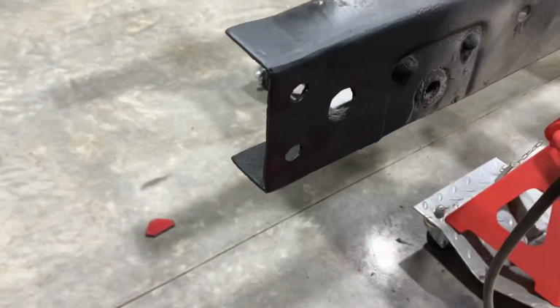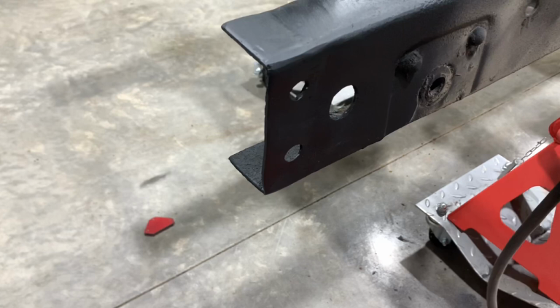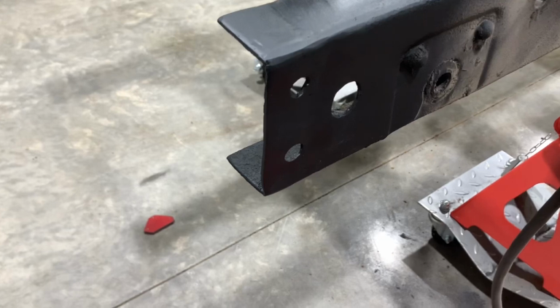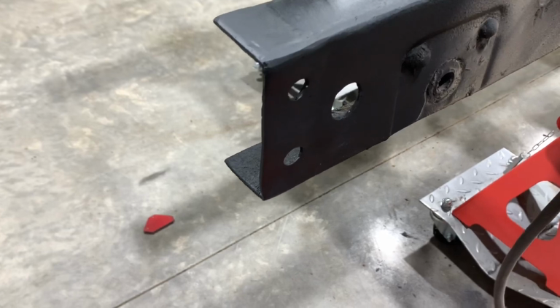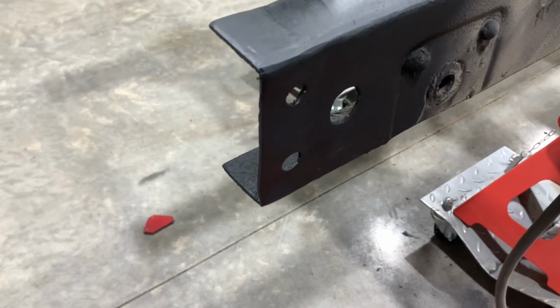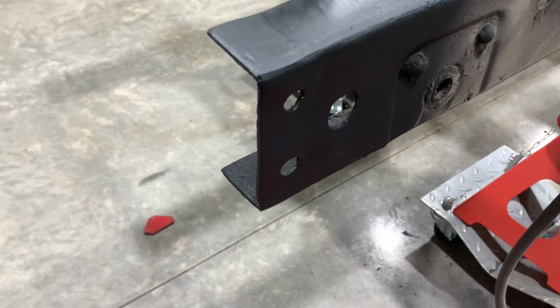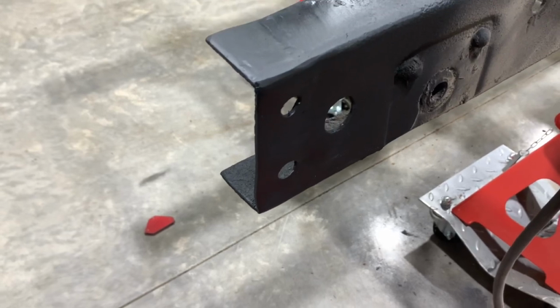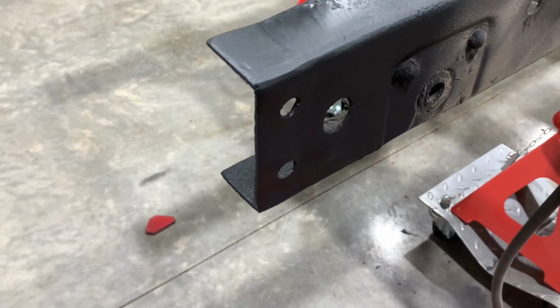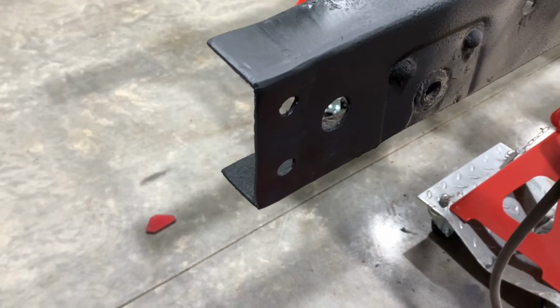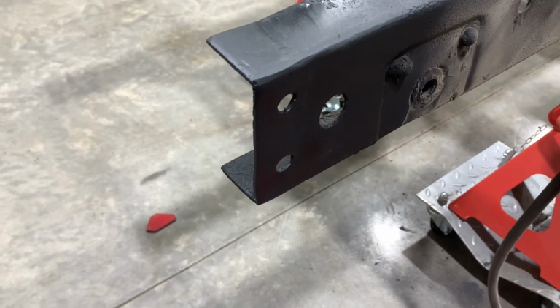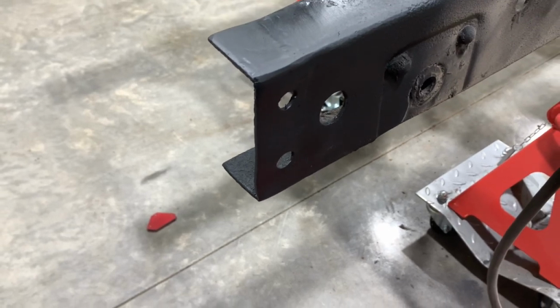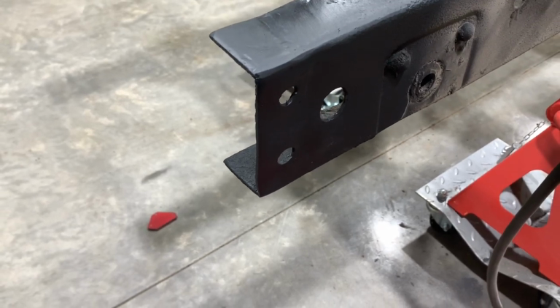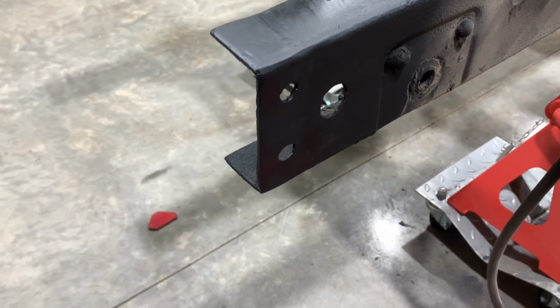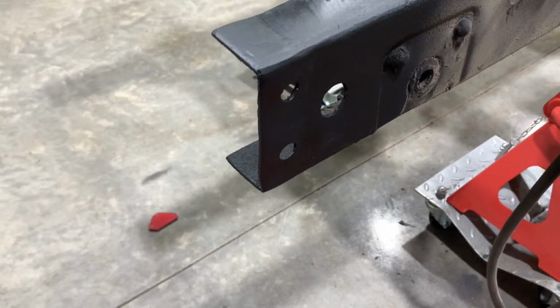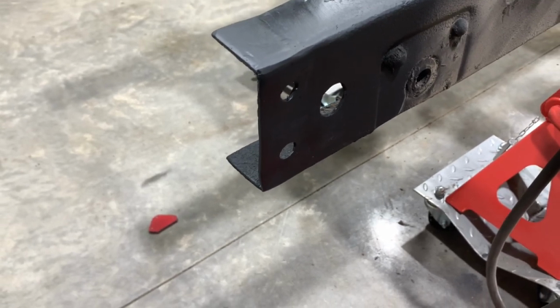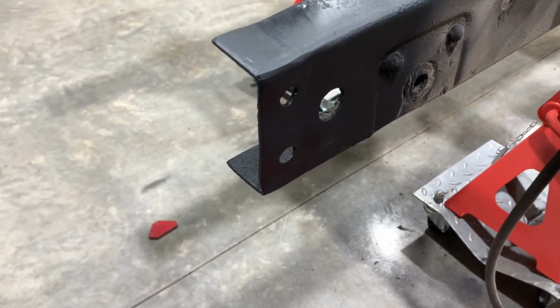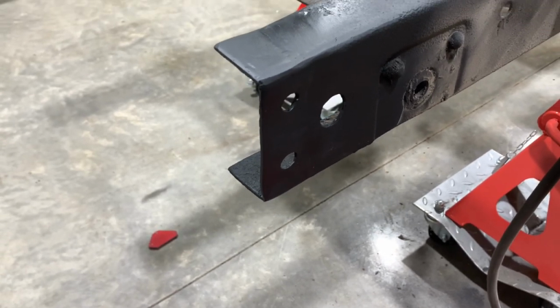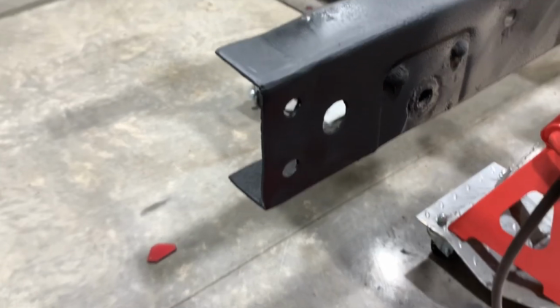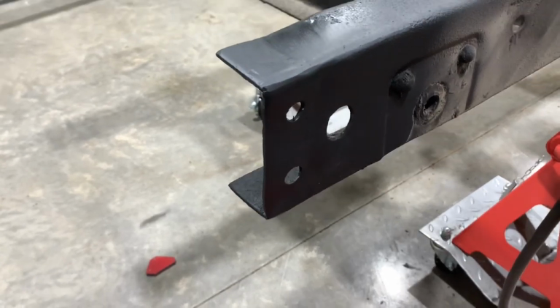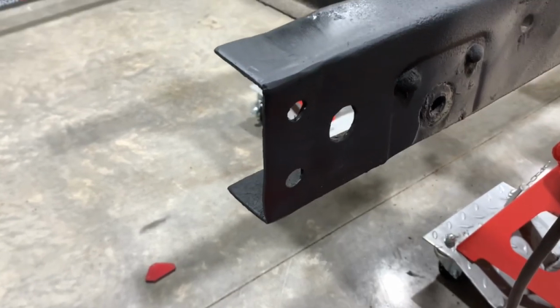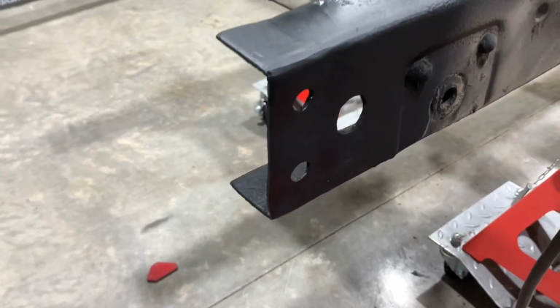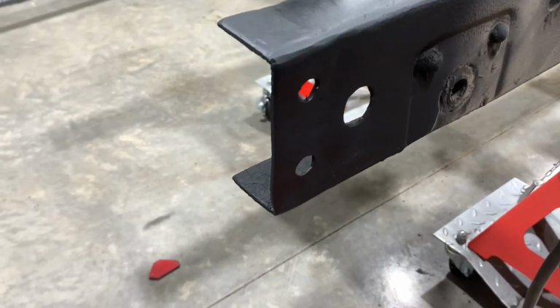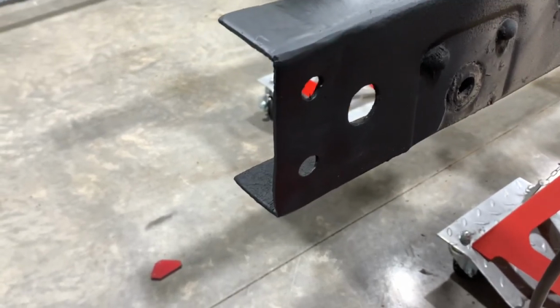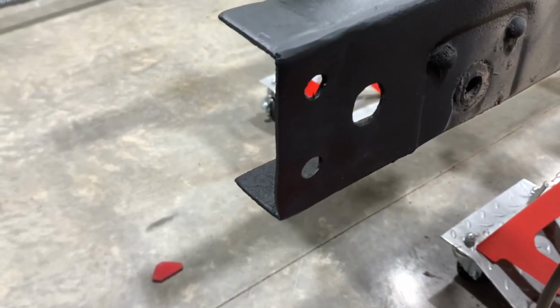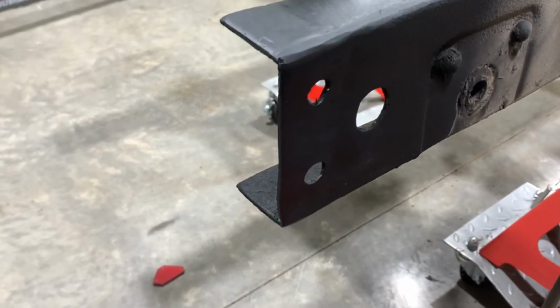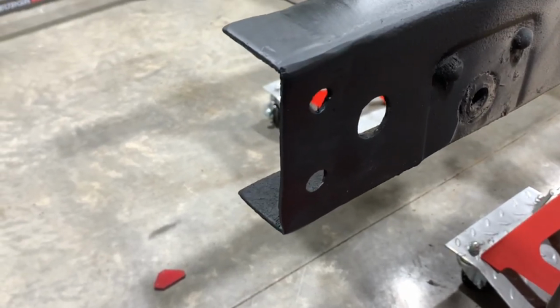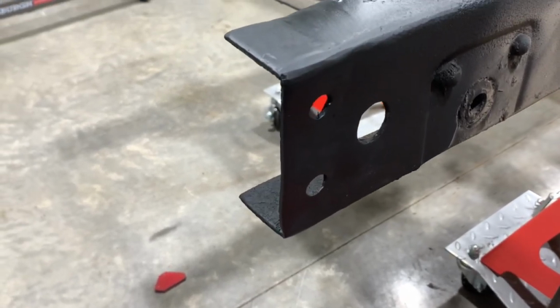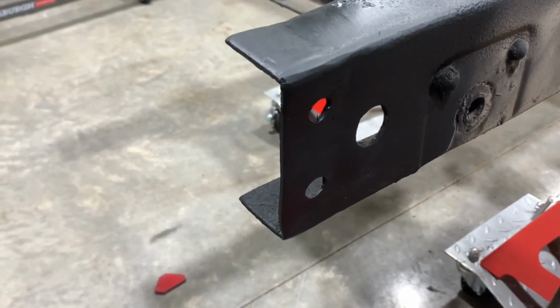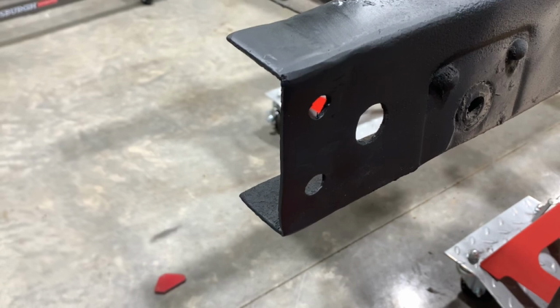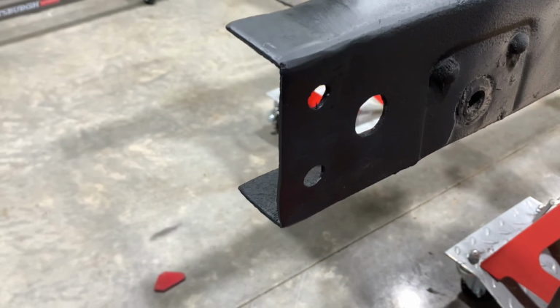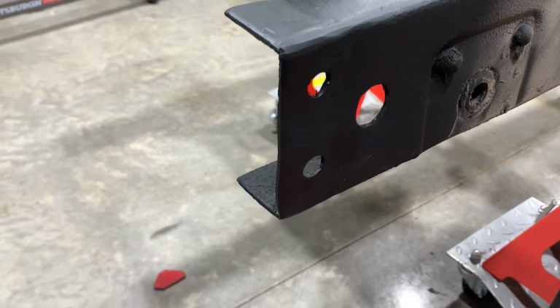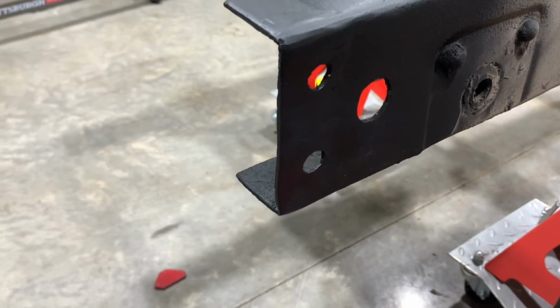Alright guys, there's our finished product as far as this corner is concerned. I'm reasonably pleased with that.